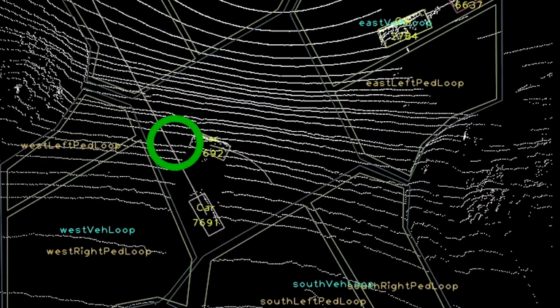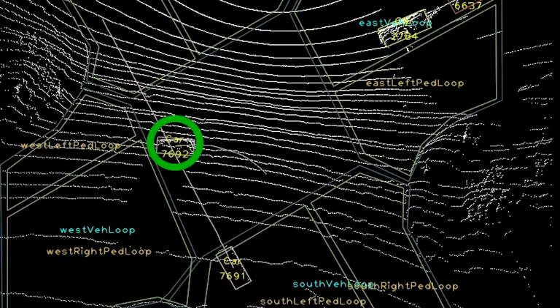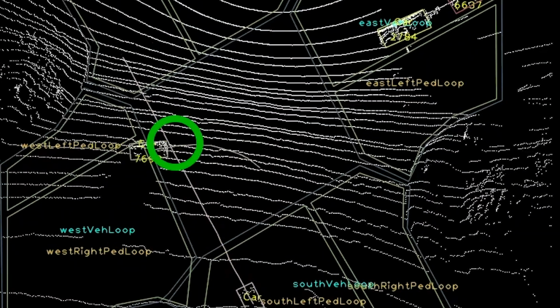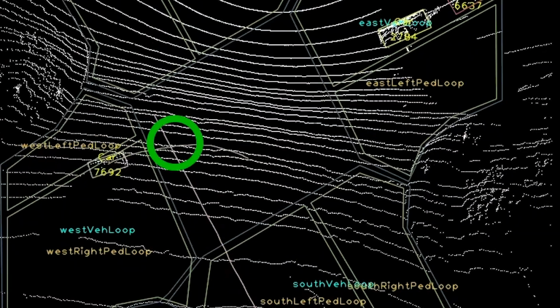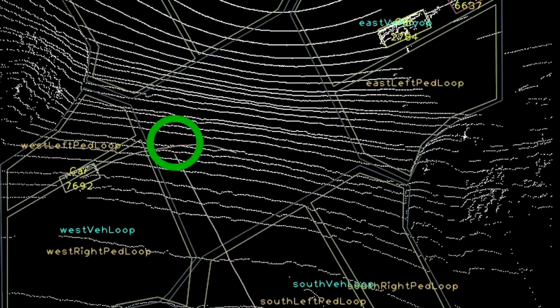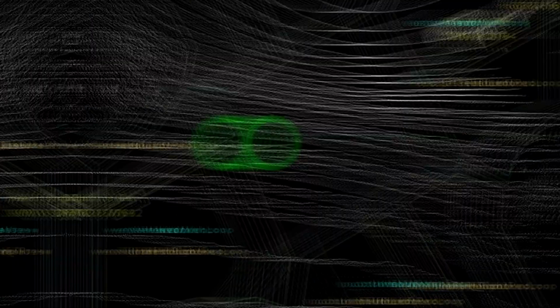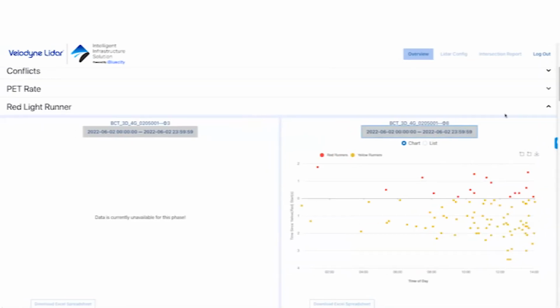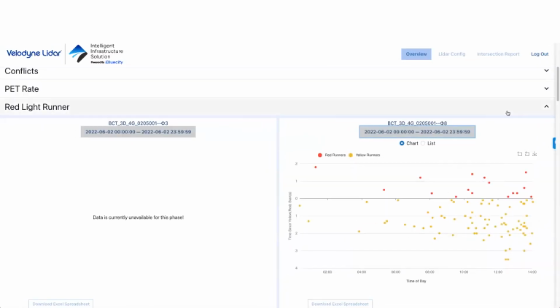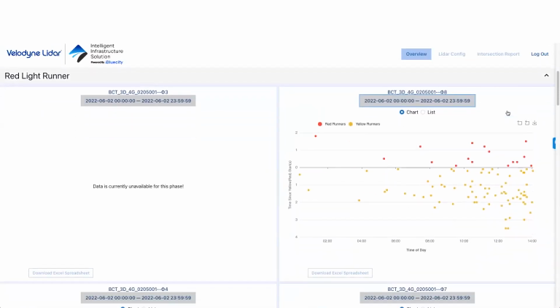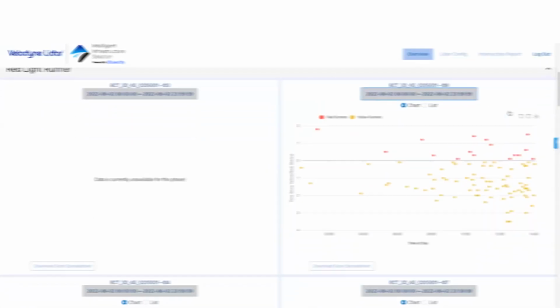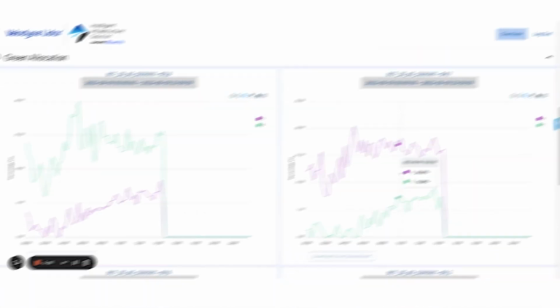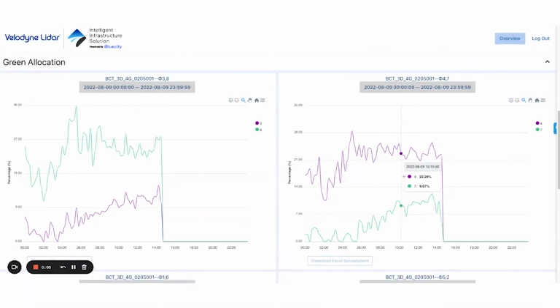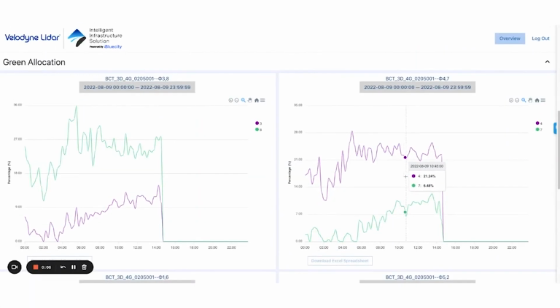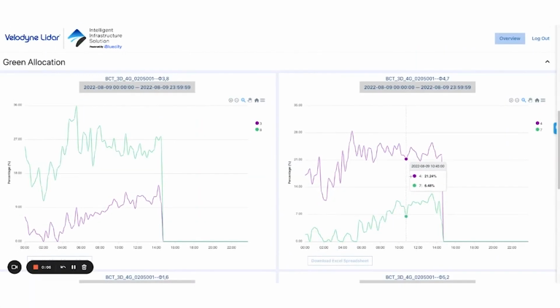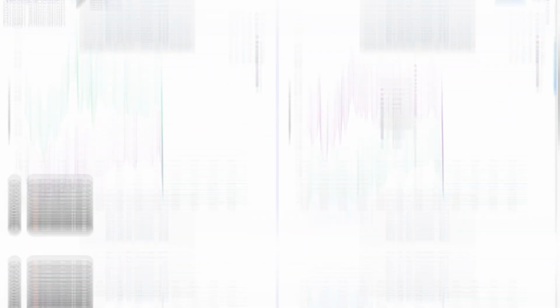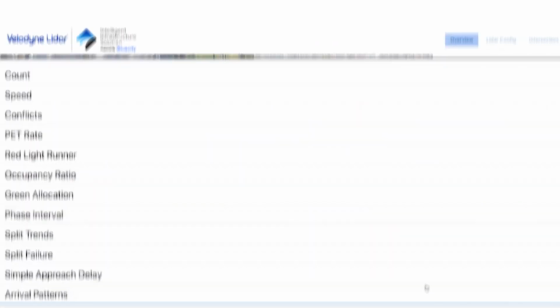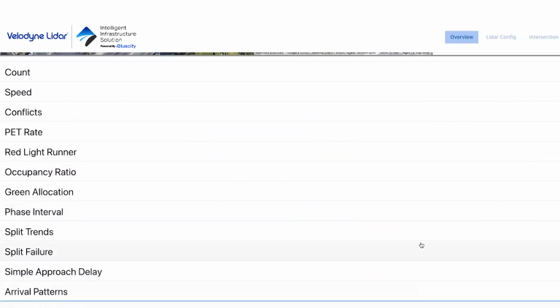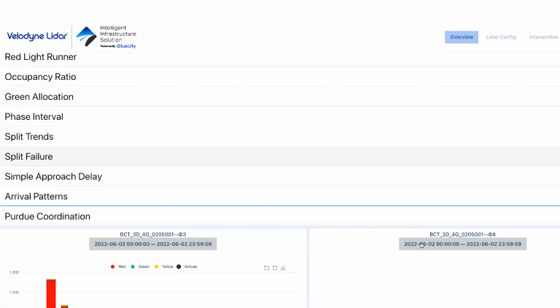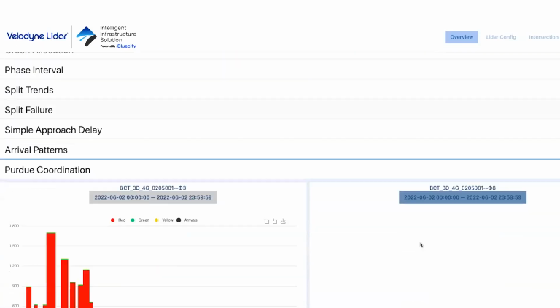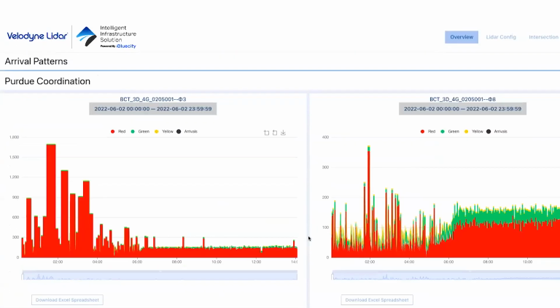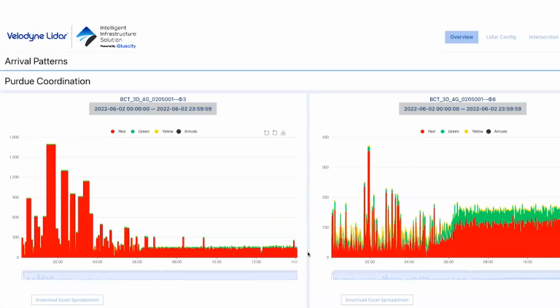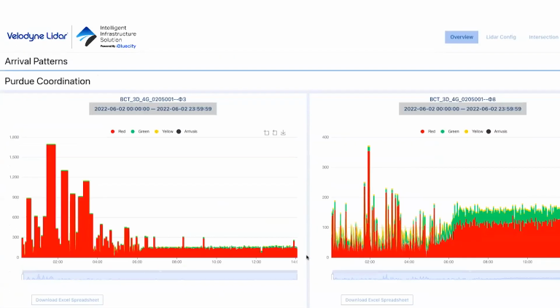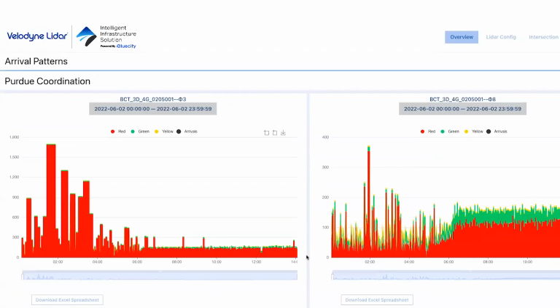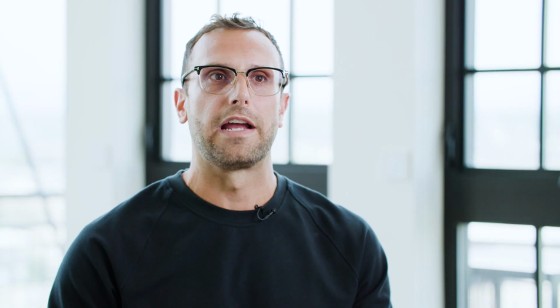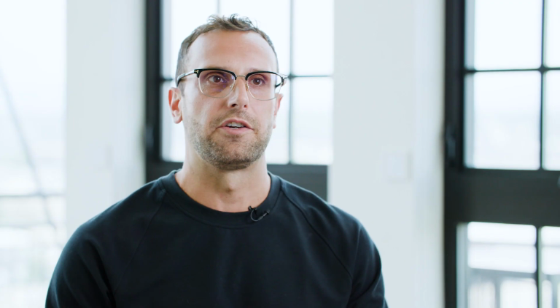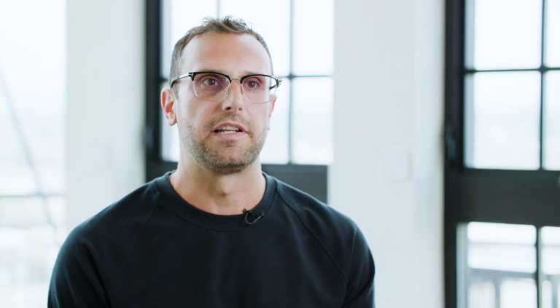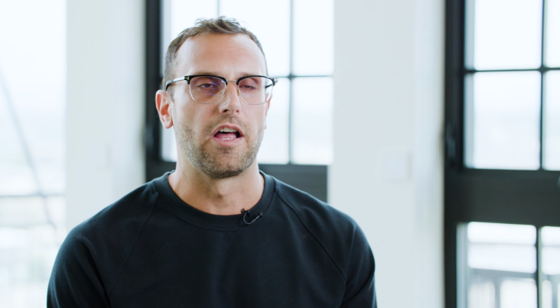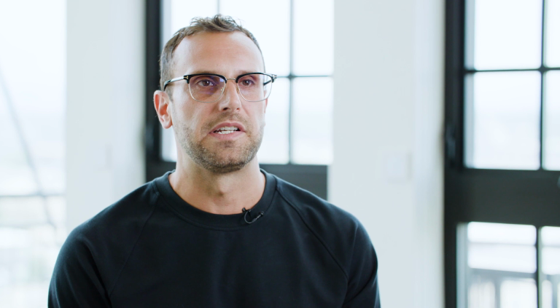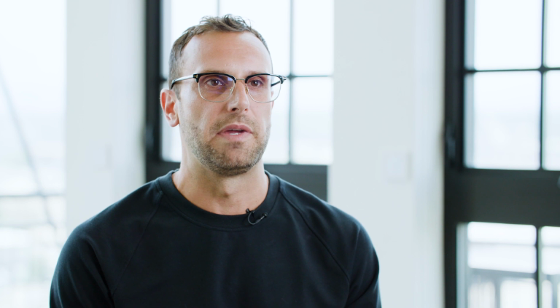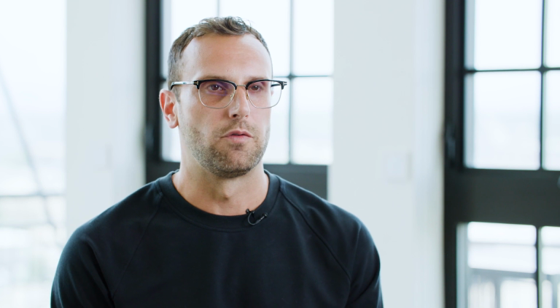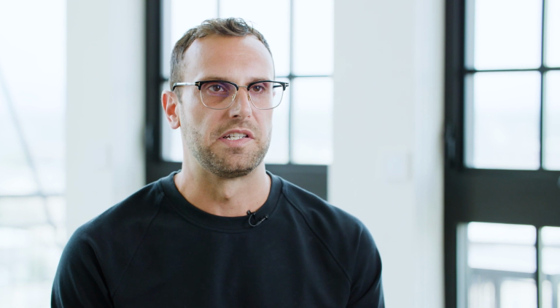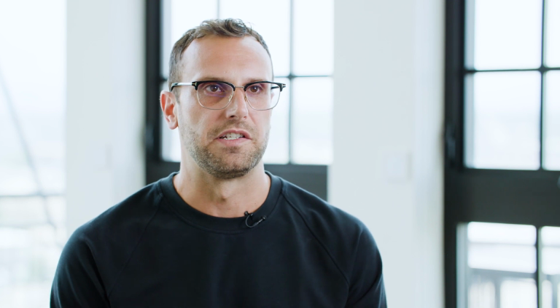Analytics include near-miss detection, red light running, green allocation, and Purdue coordination diagrams that are very accurate and help cities make informed decisions.